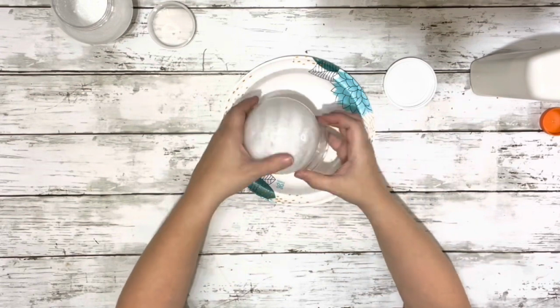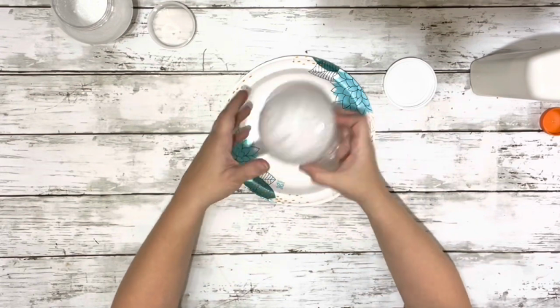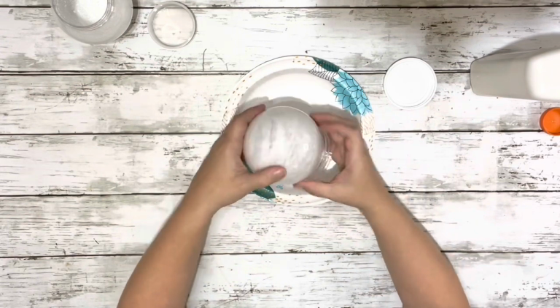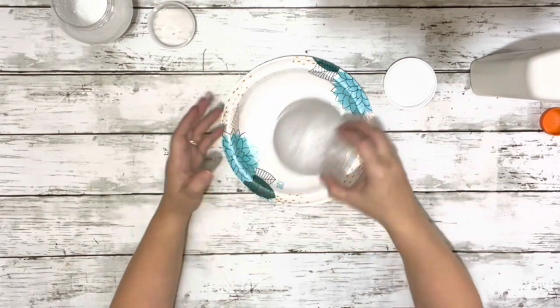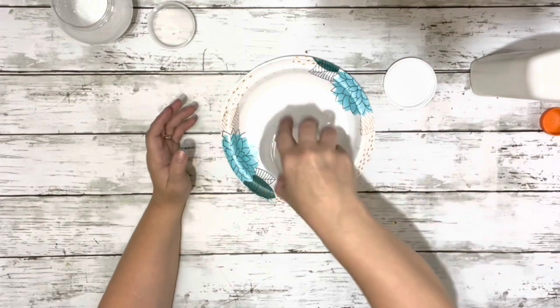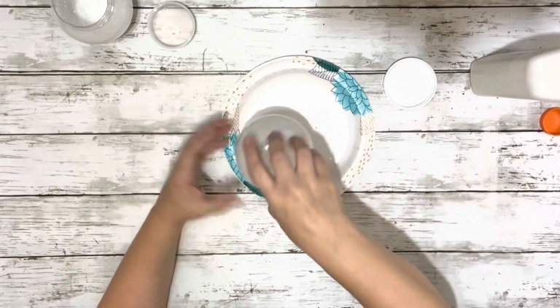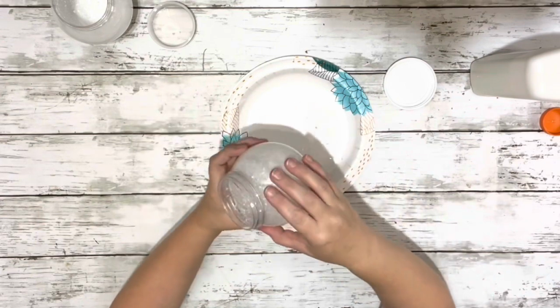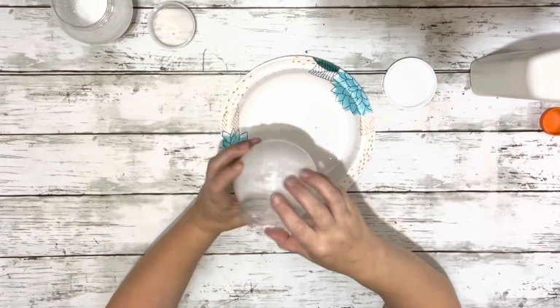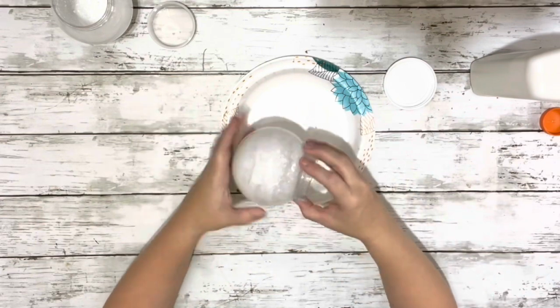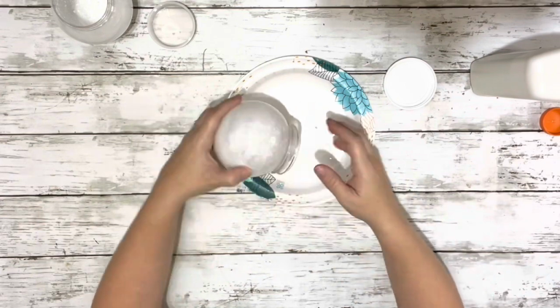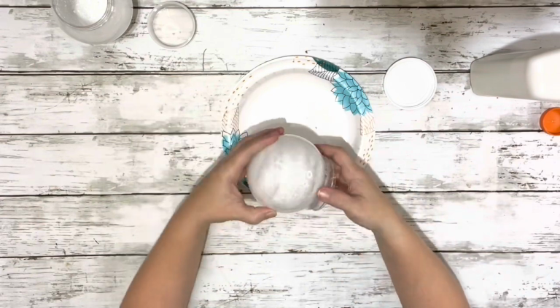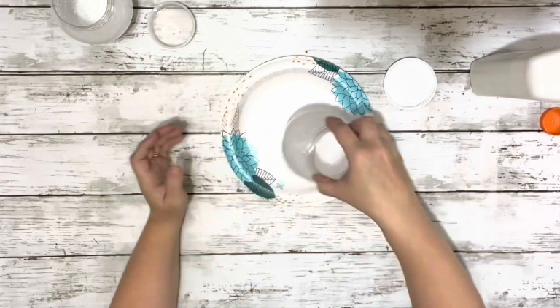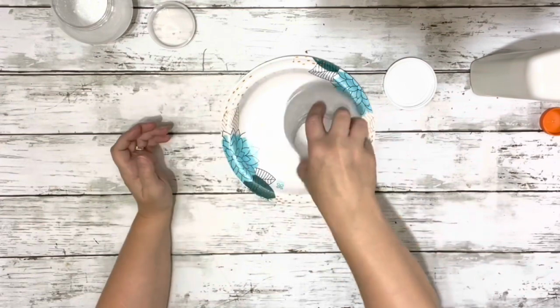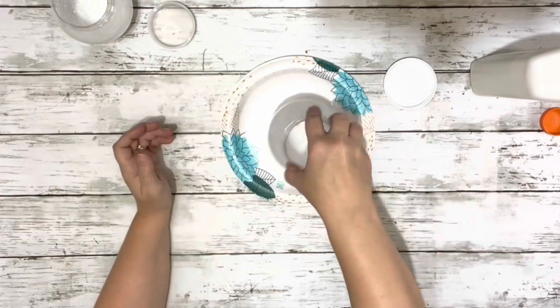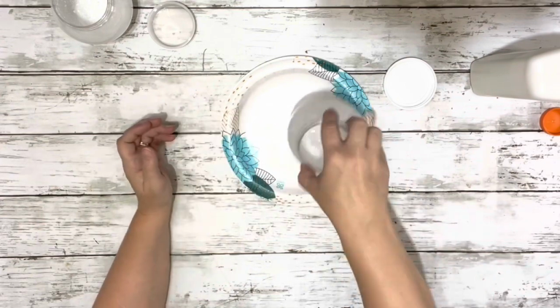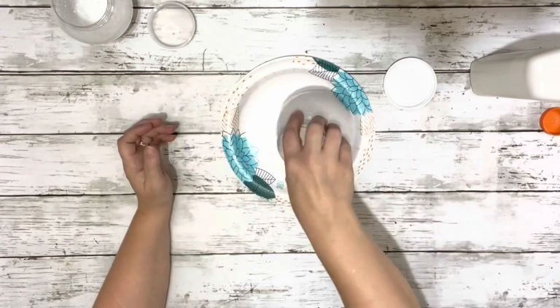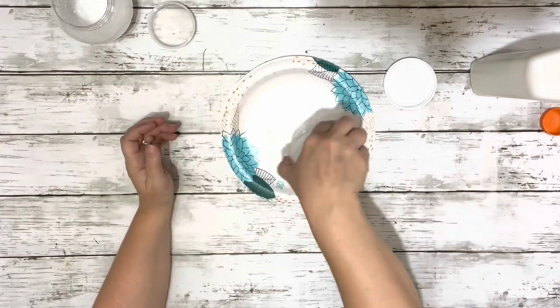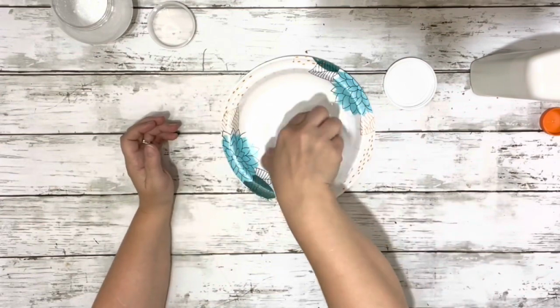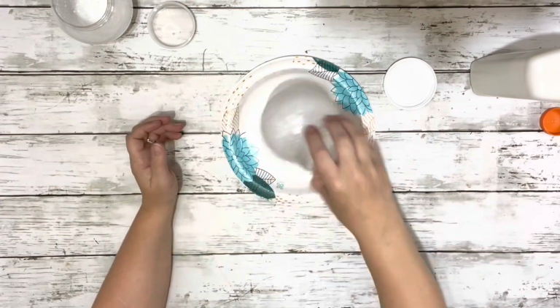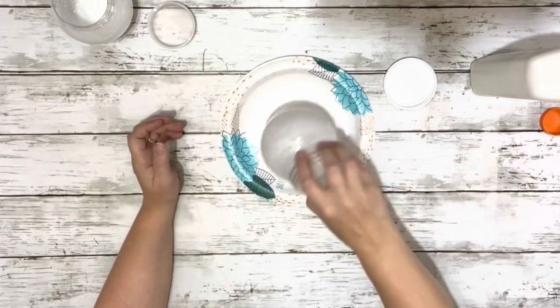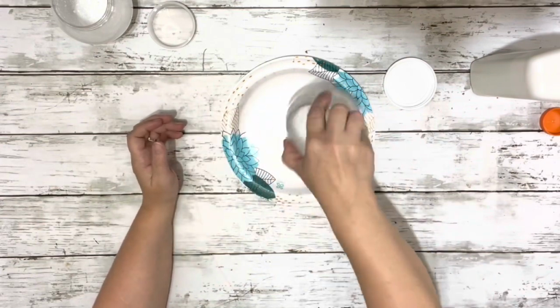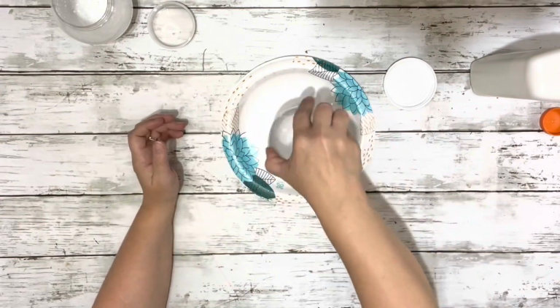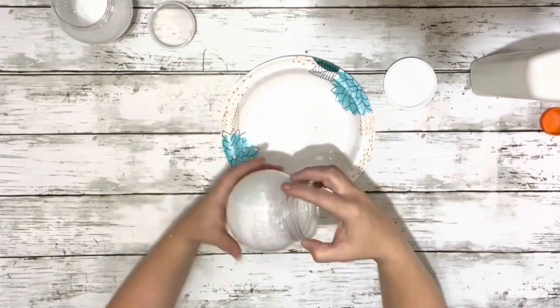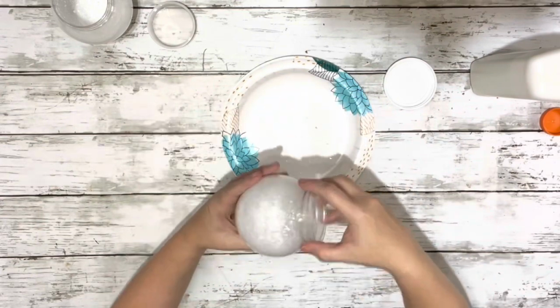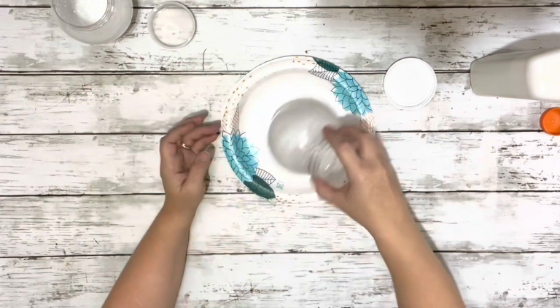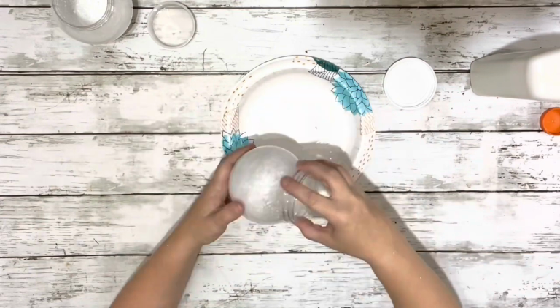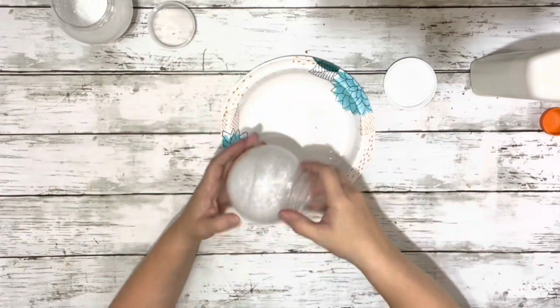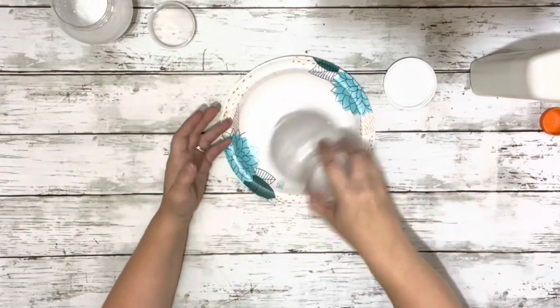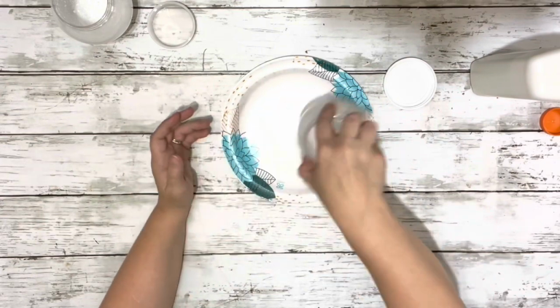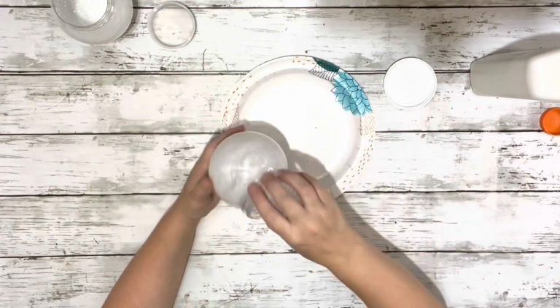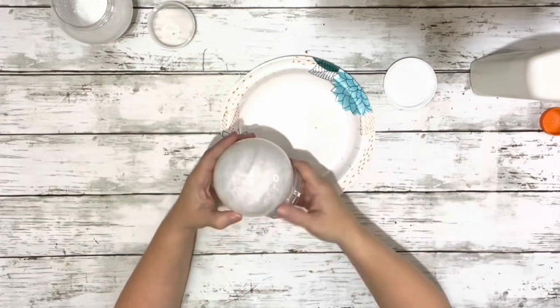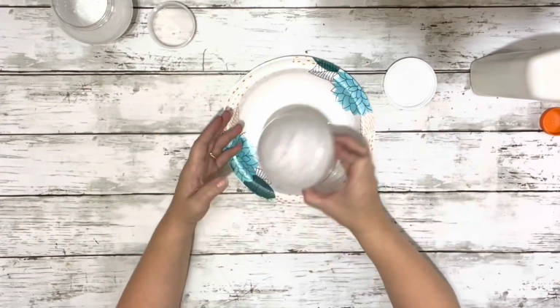And after I was done with both of them, I just set them aside and let them sit and dry overnight.